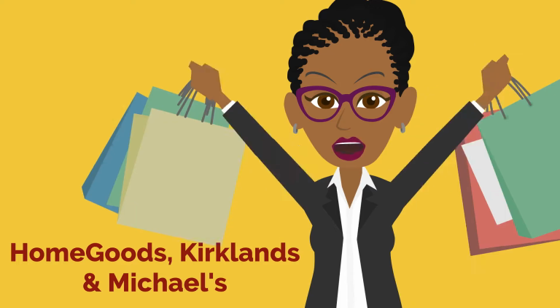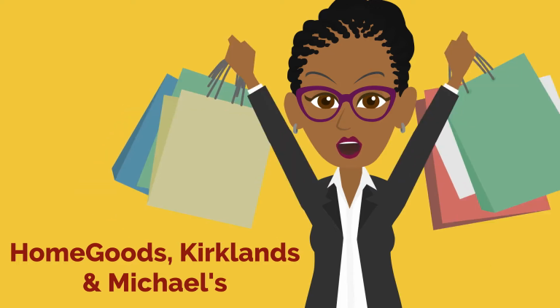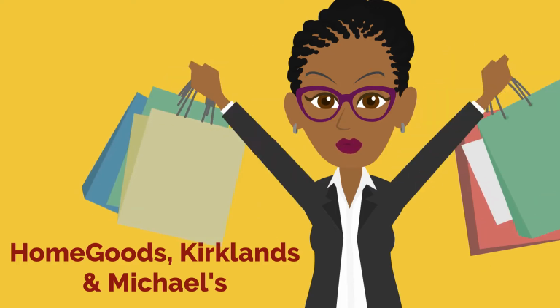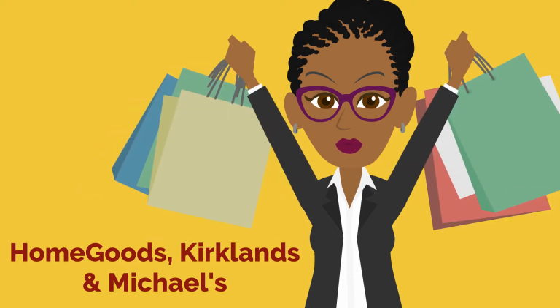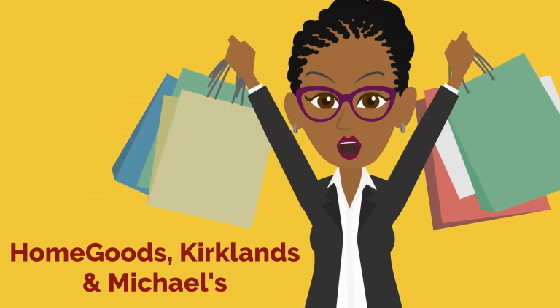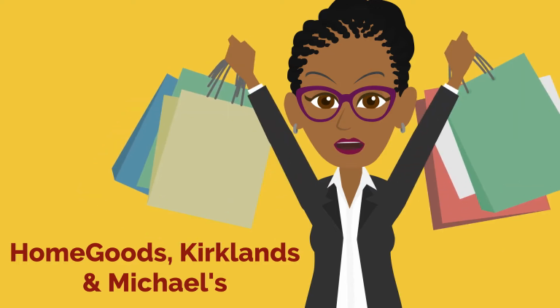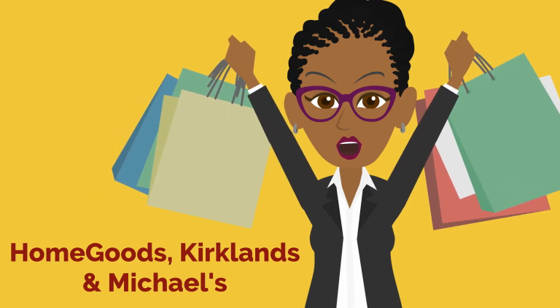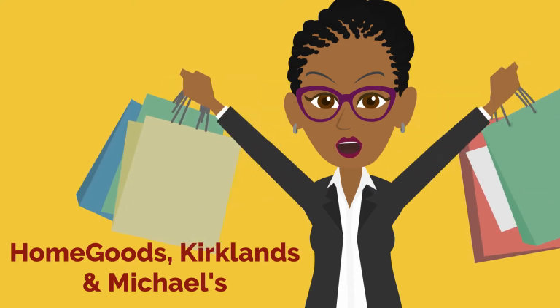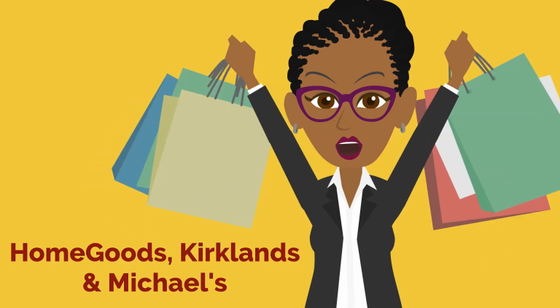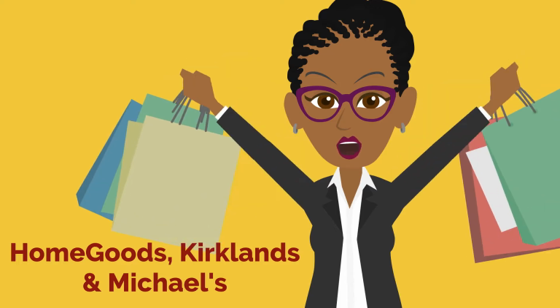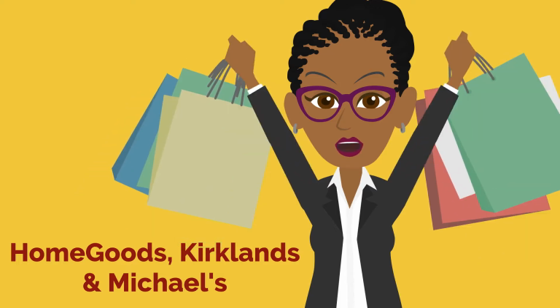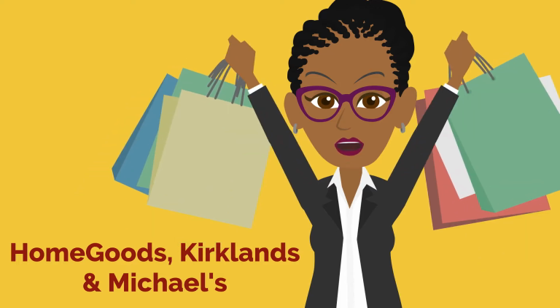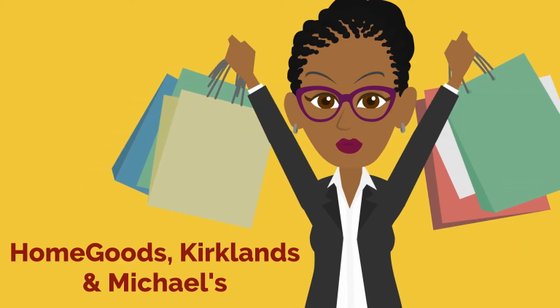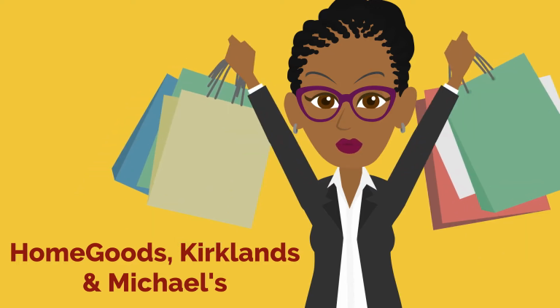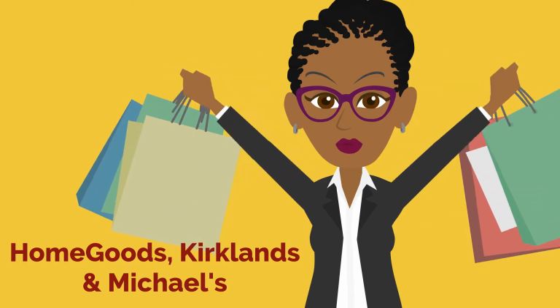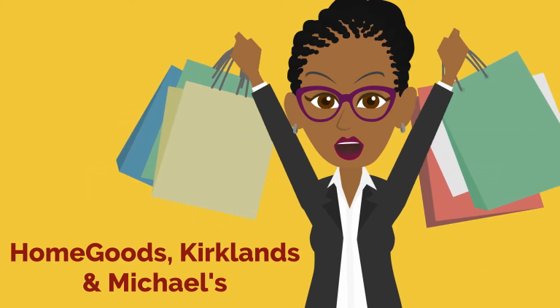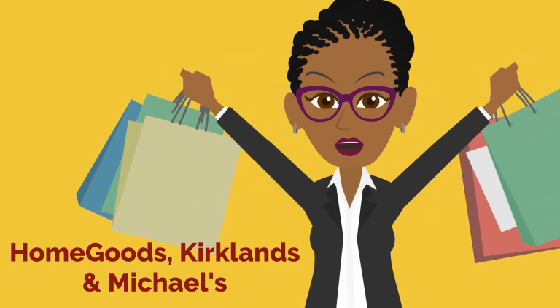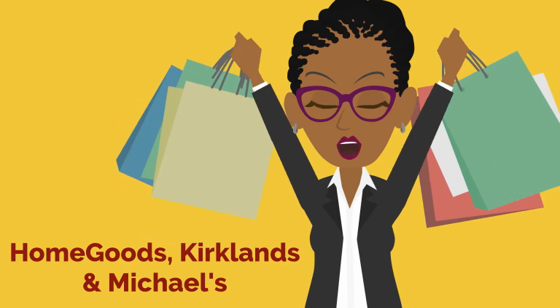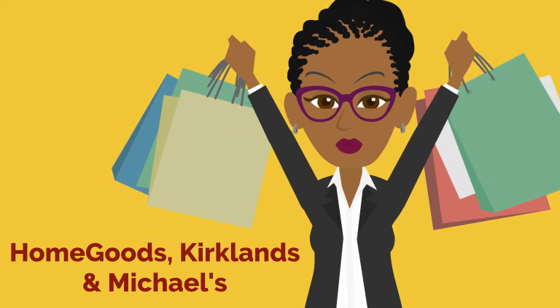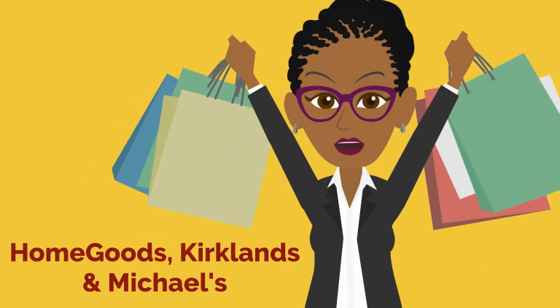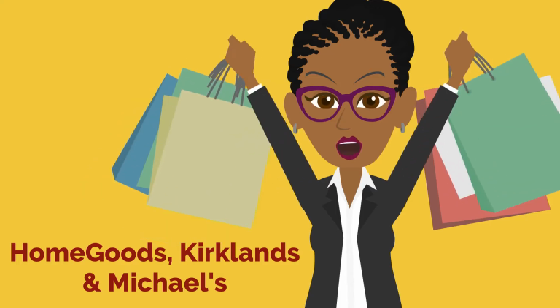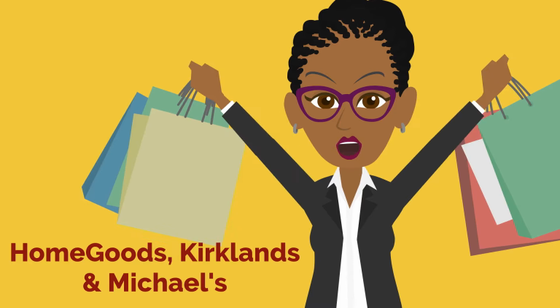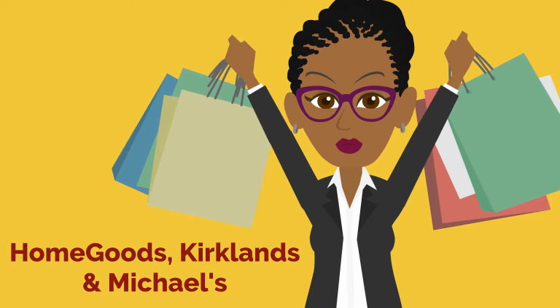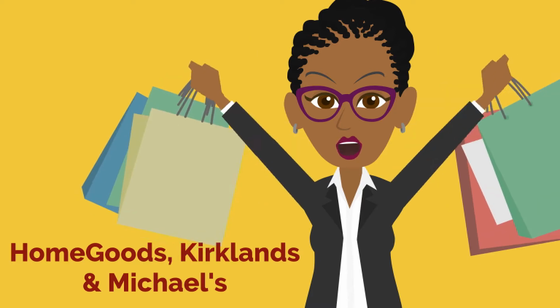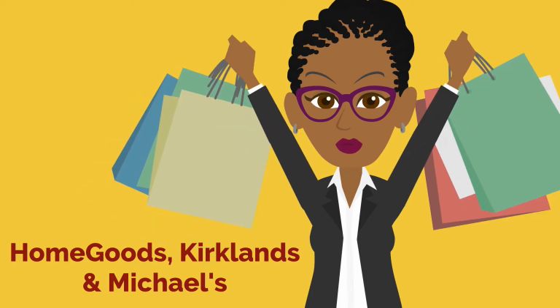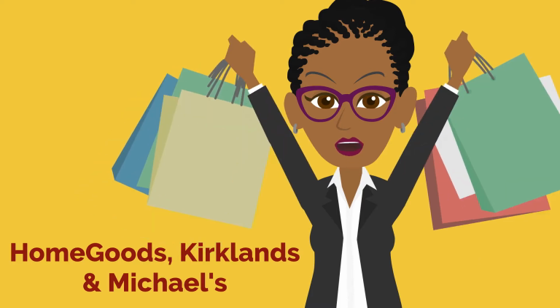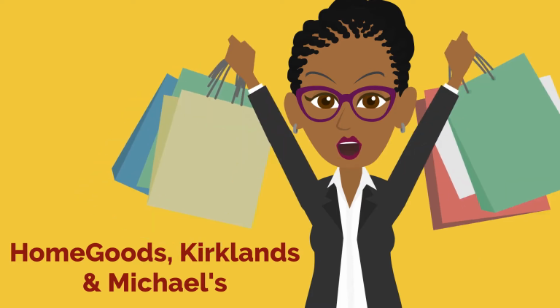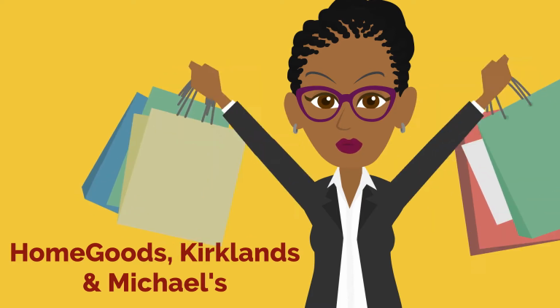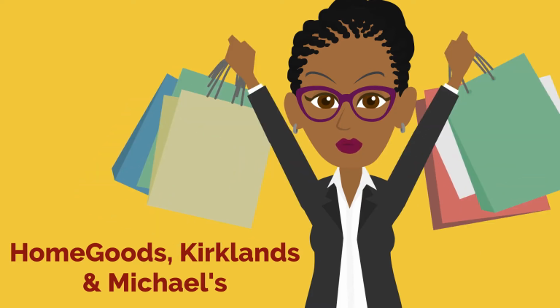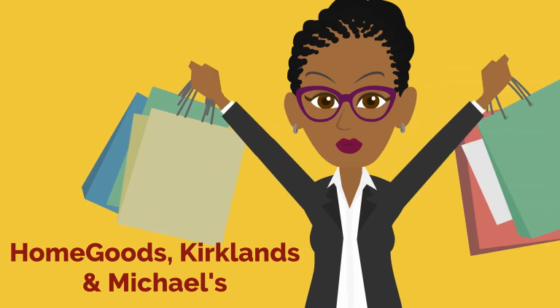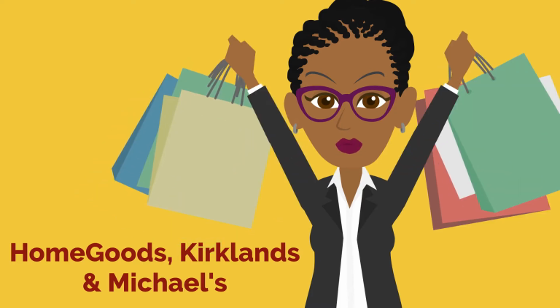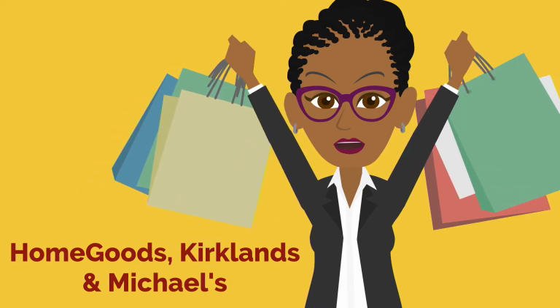Hi, this is Danielle from Danielle the Domestic Scientist. Today I have another home decor haul, so stay tuned.